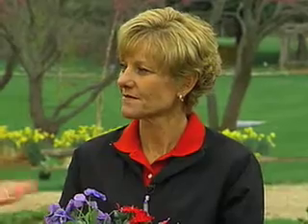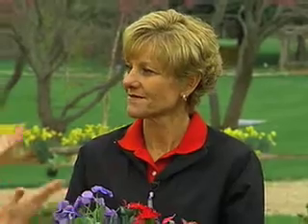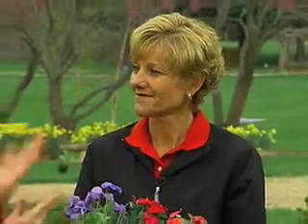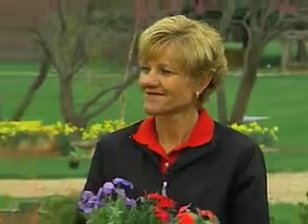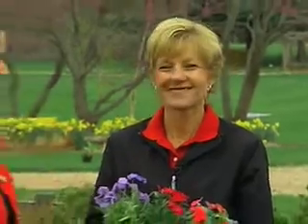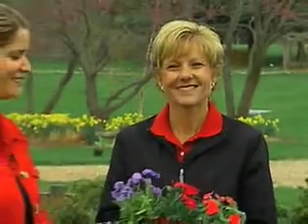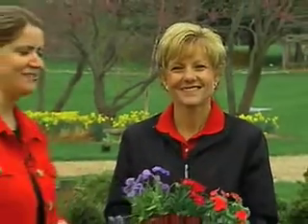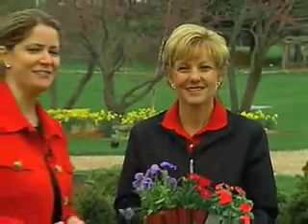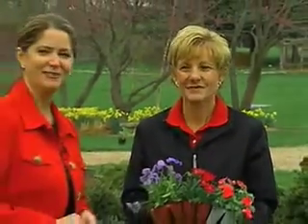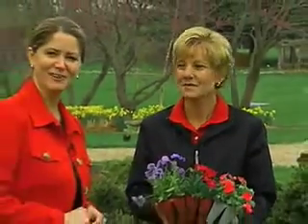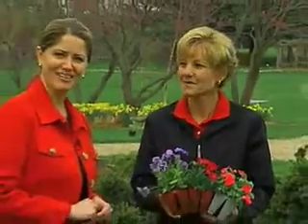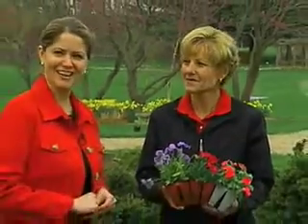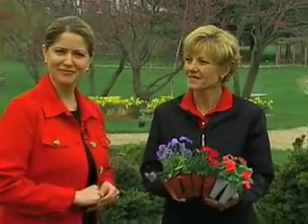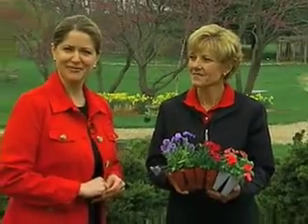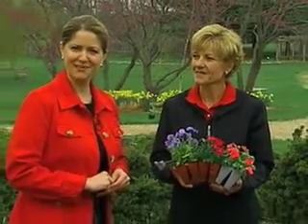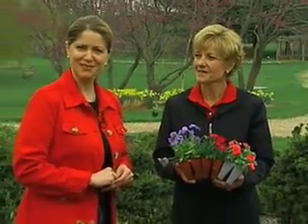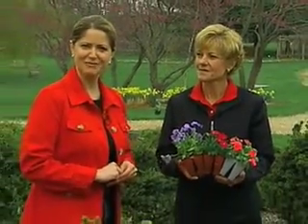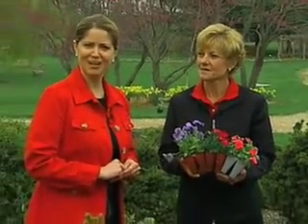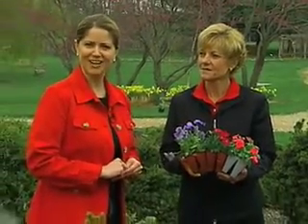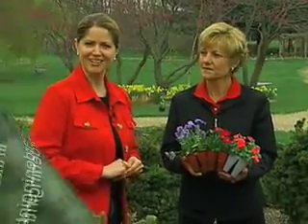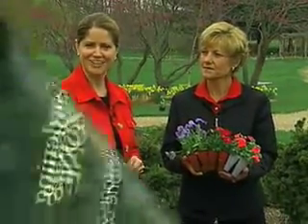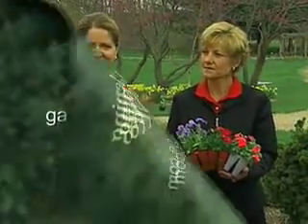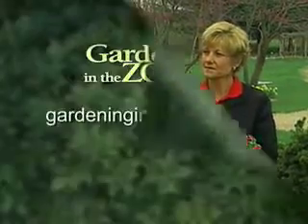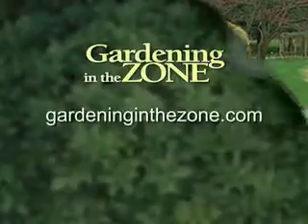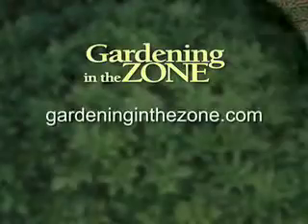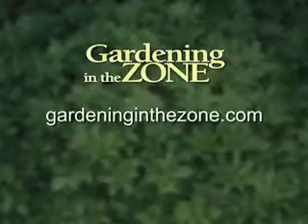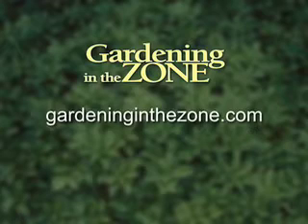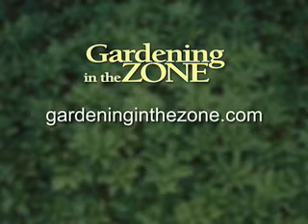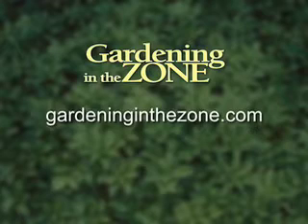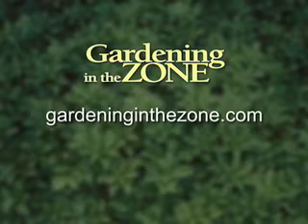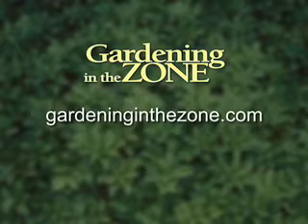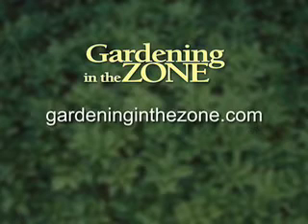Bon appétit! And if you would like more information on edible flowers, be sure to log on to gardeninginthezone.com. I'm Liz Gilman.